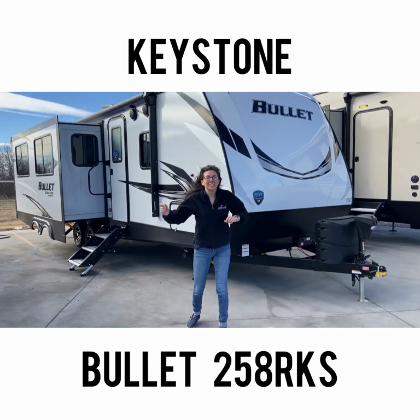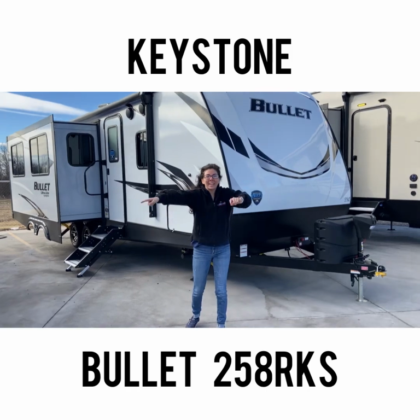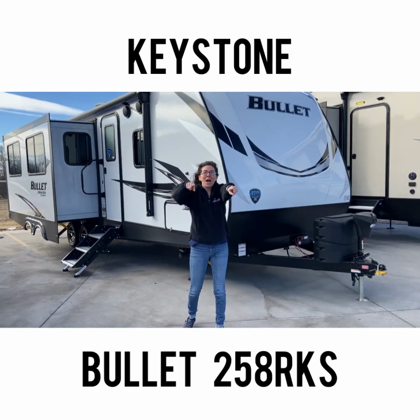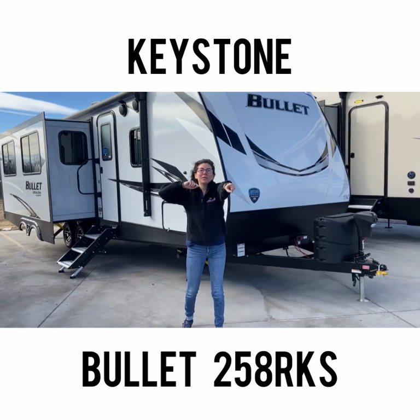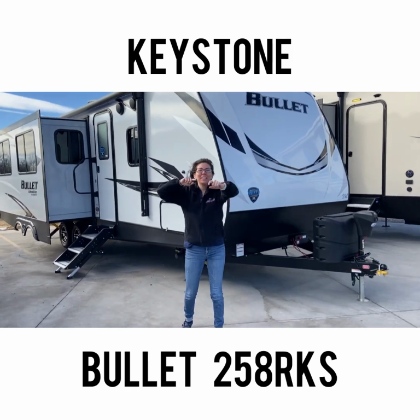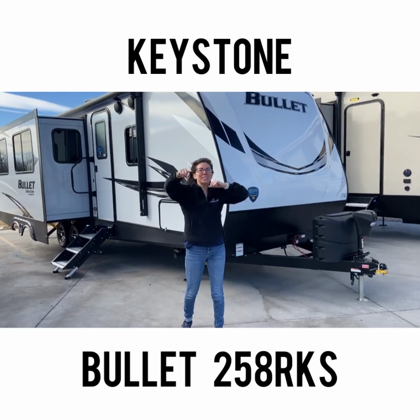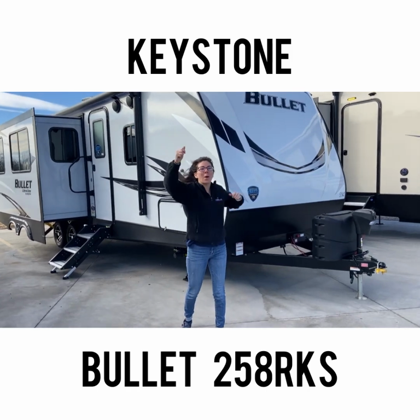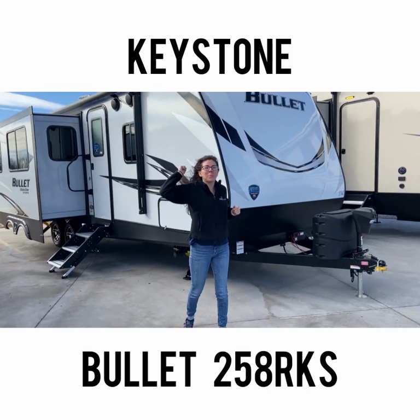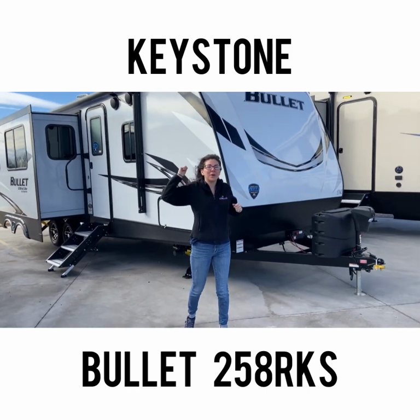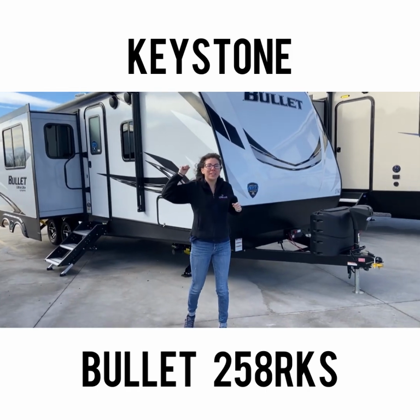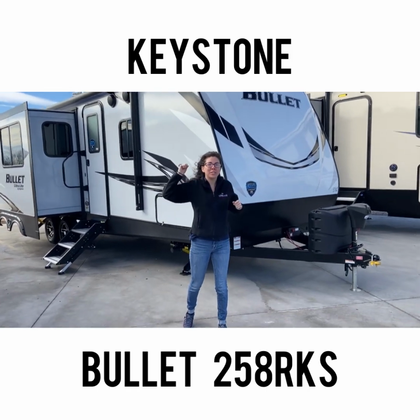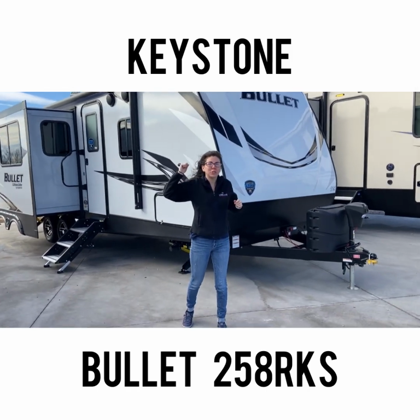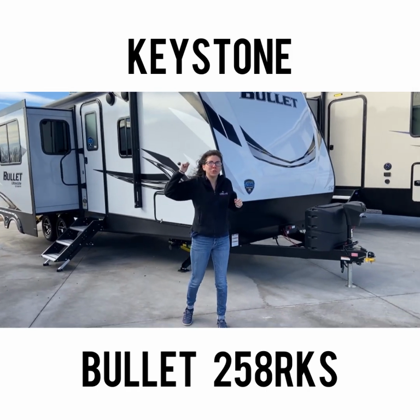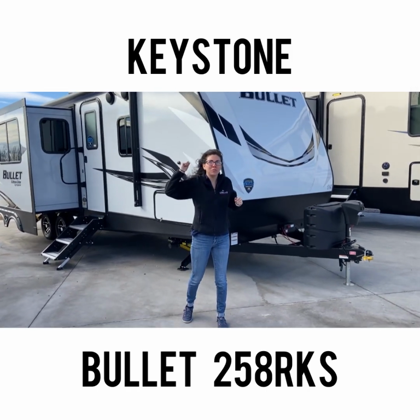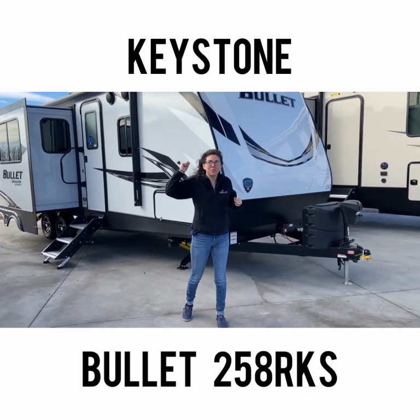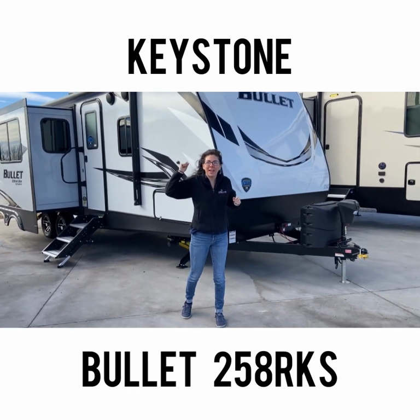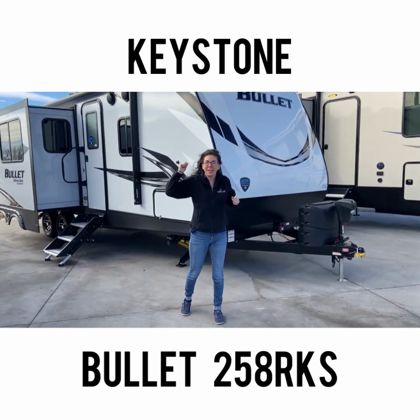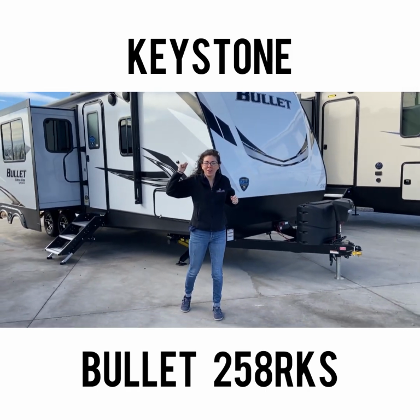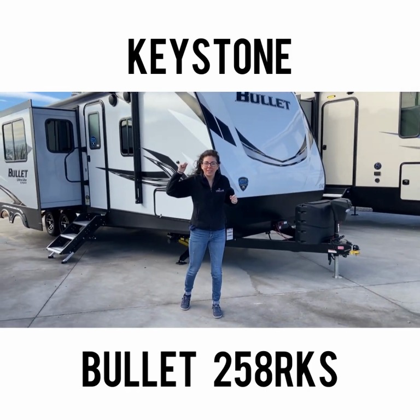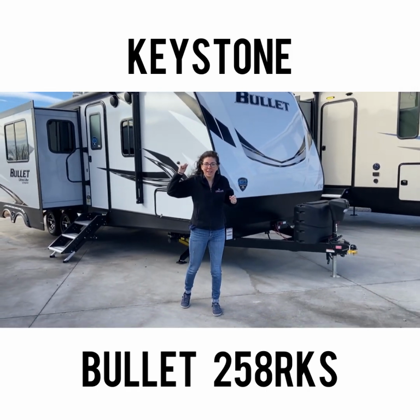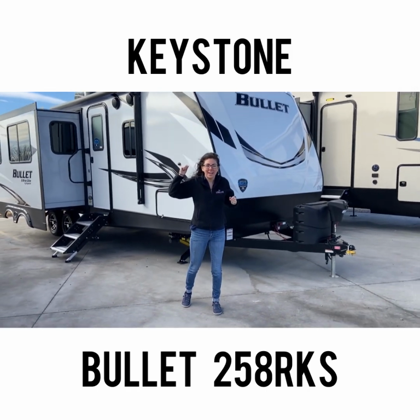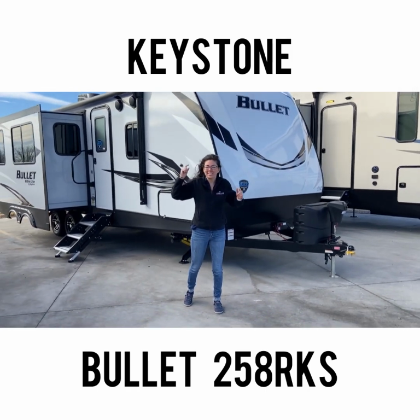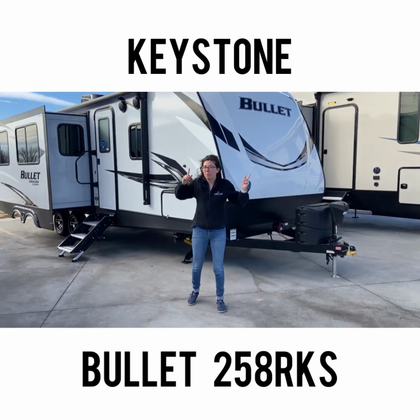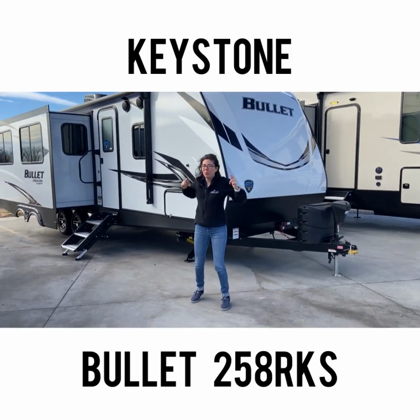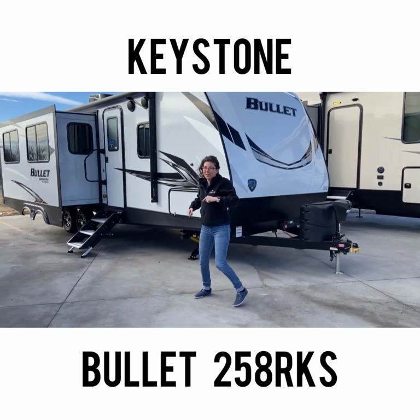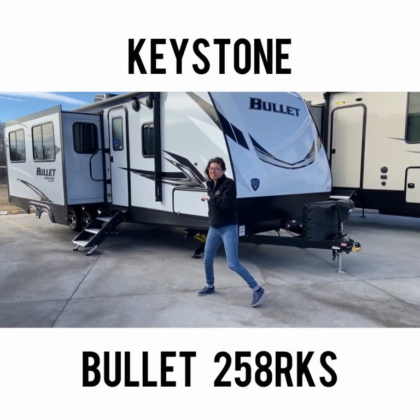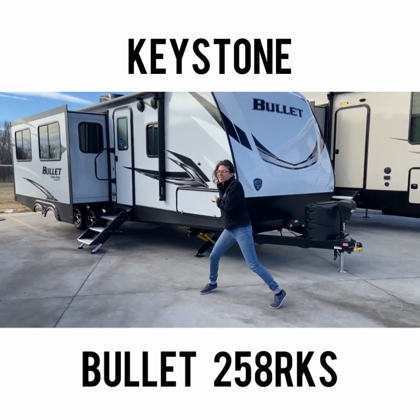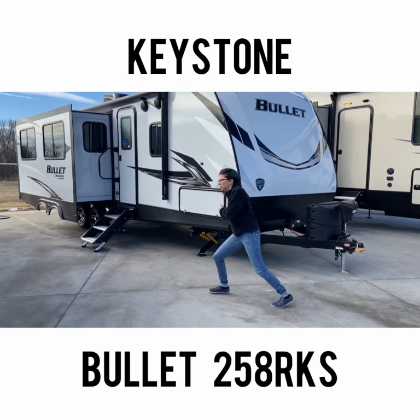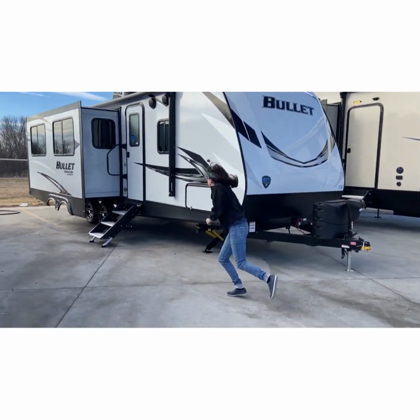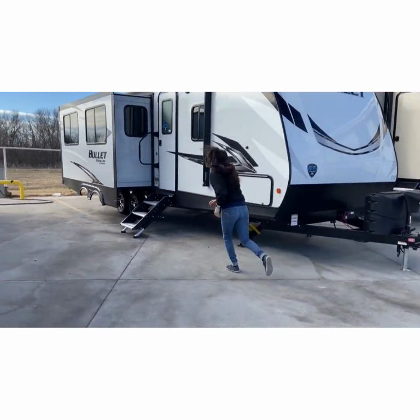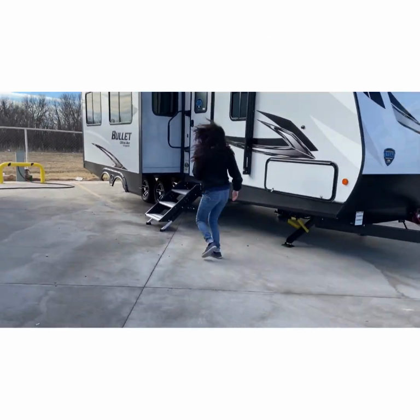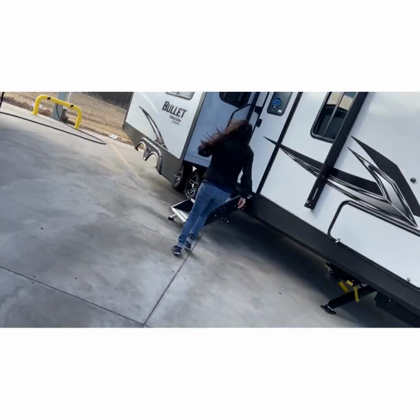Check it out, Keystone Bullet 258 RKS. I'm going inside, it's going to be here.